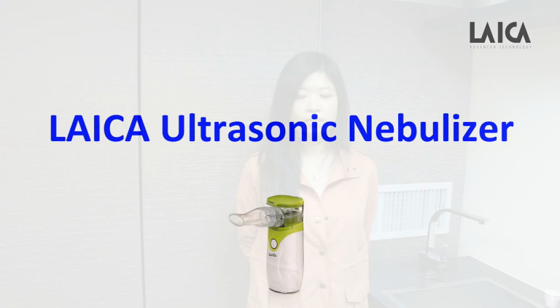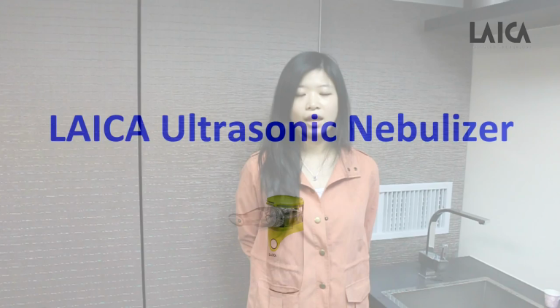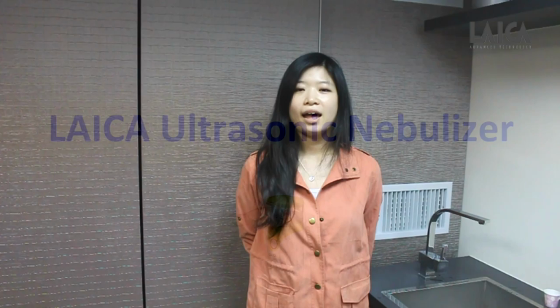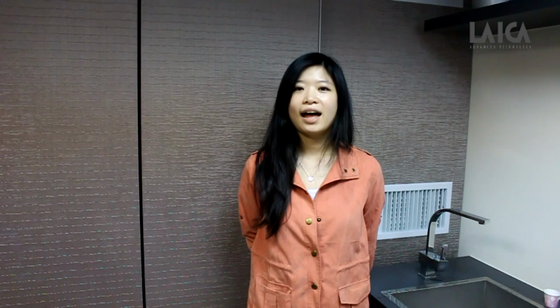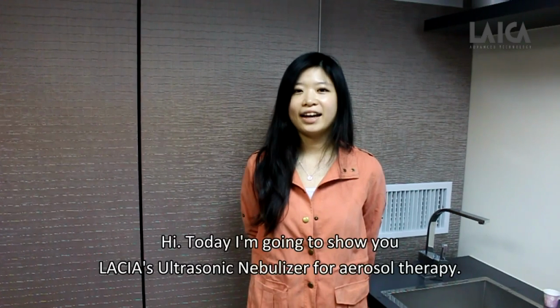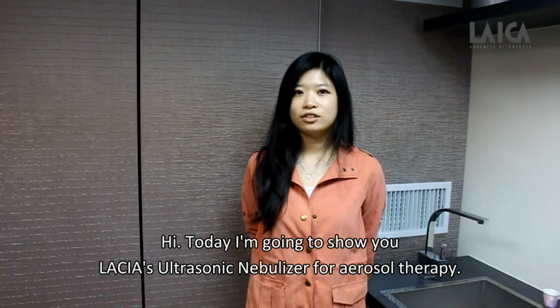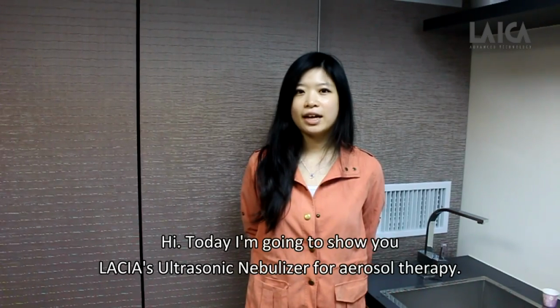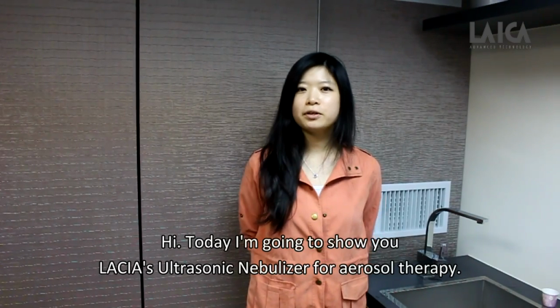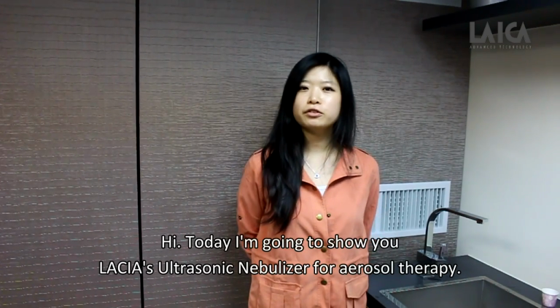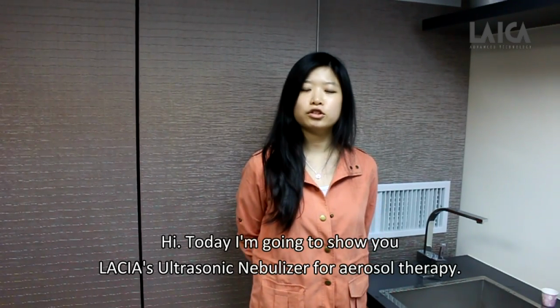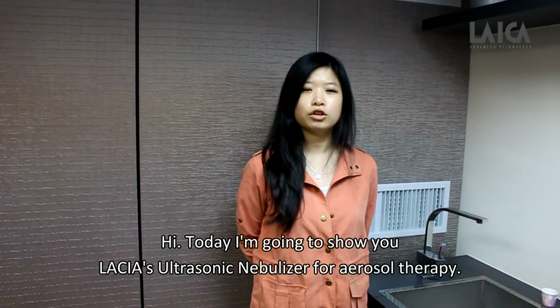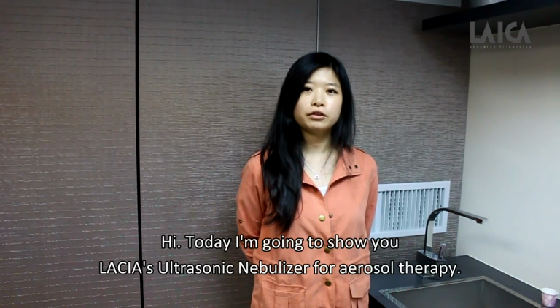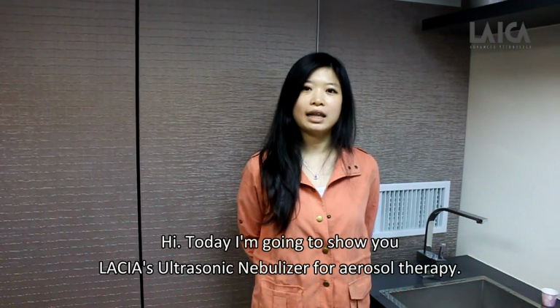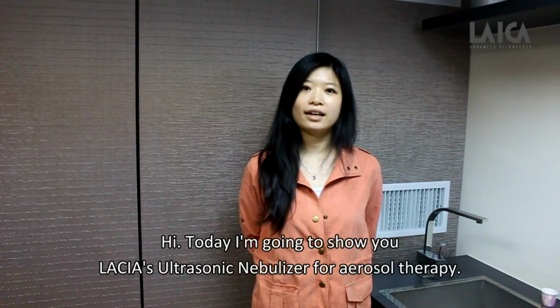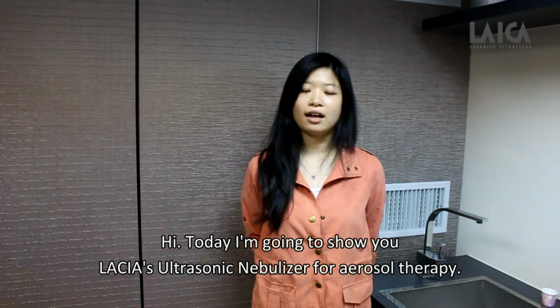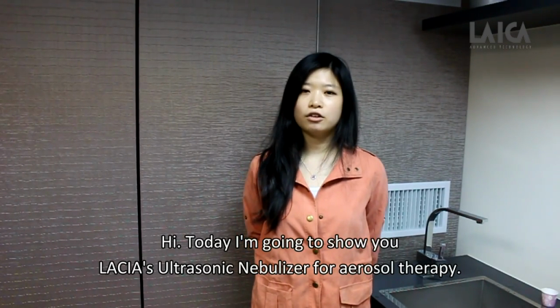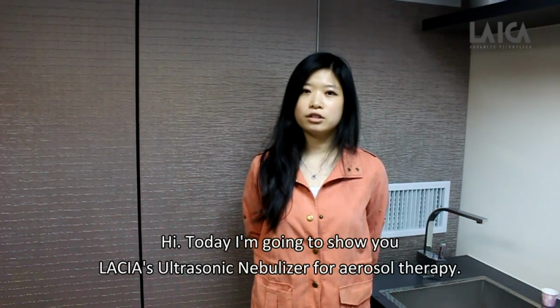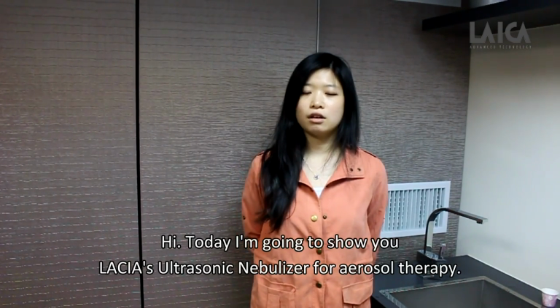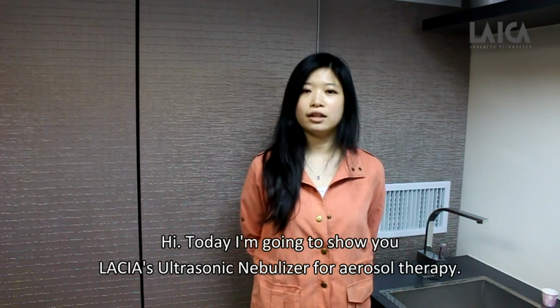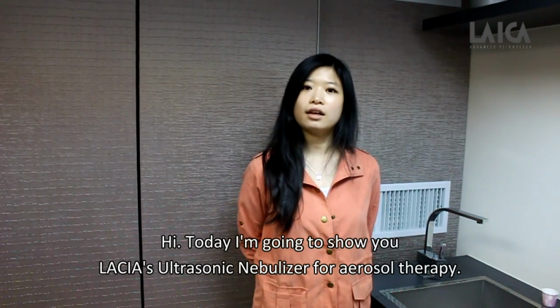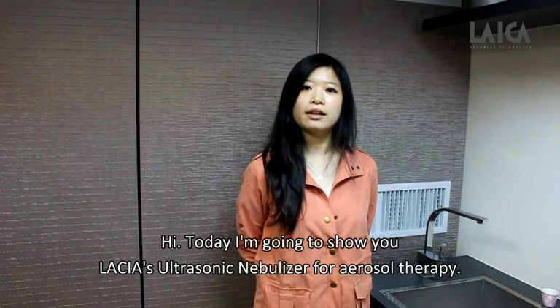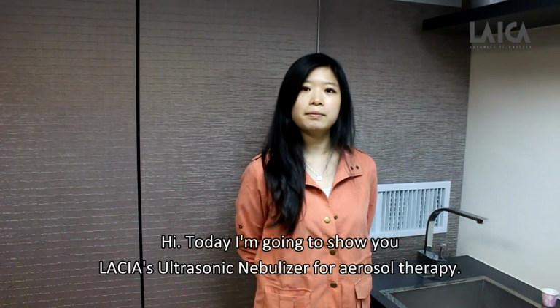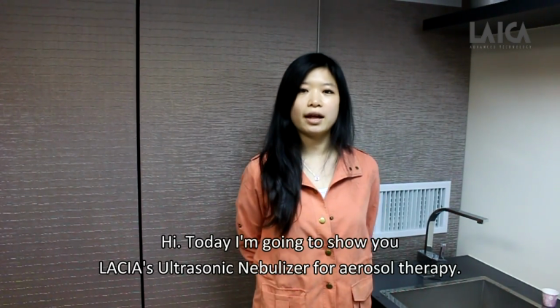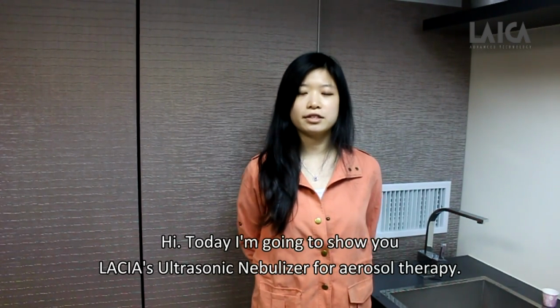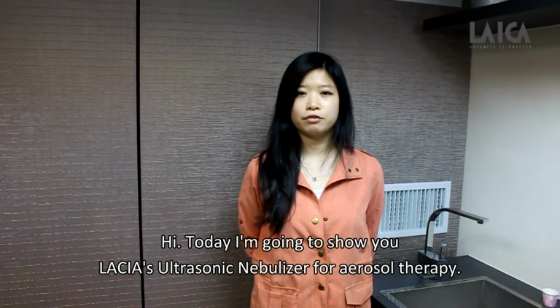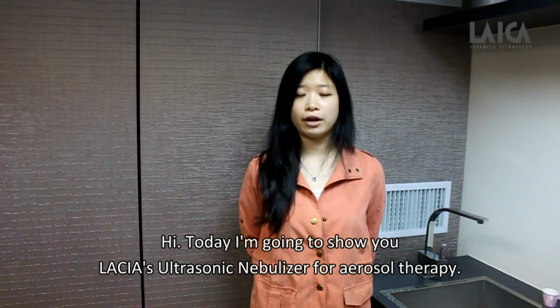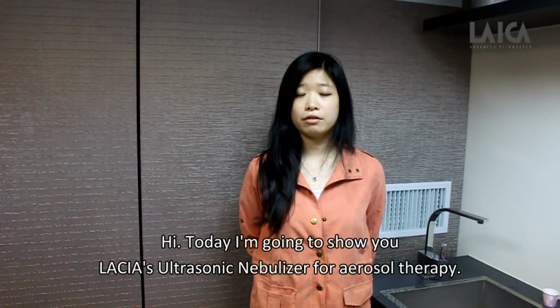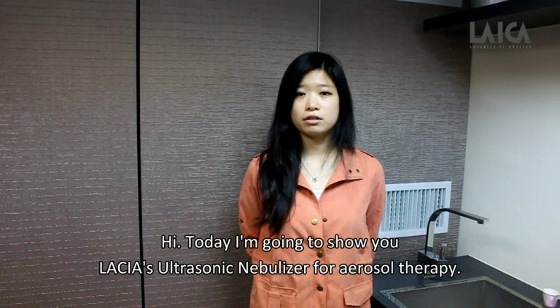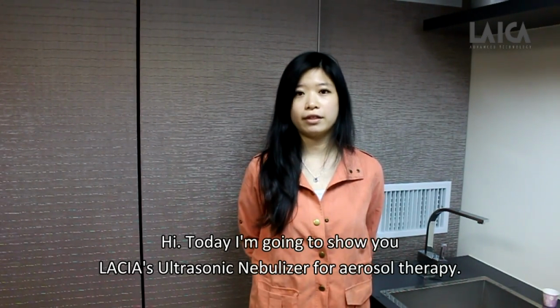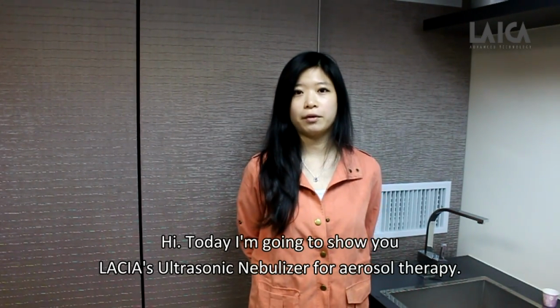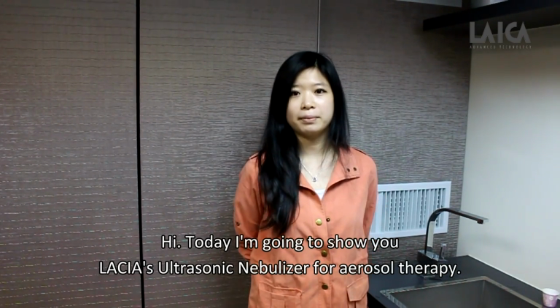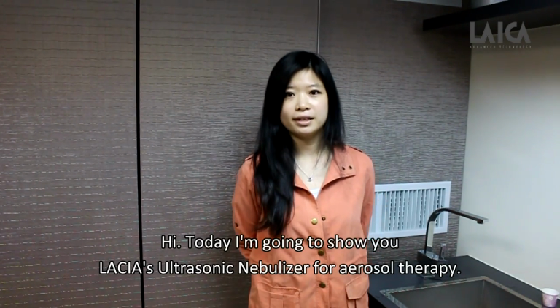Hi, today I'm going to show you the Leica Ultrasol Nebulizer for Aerosol Therapy.